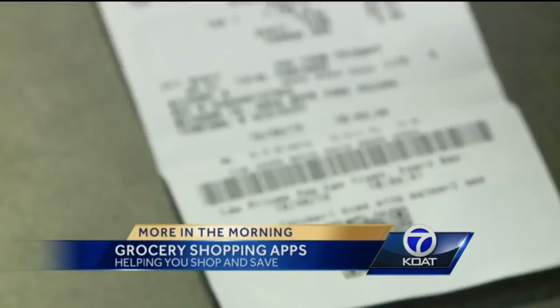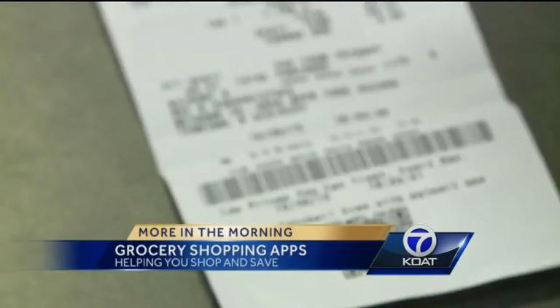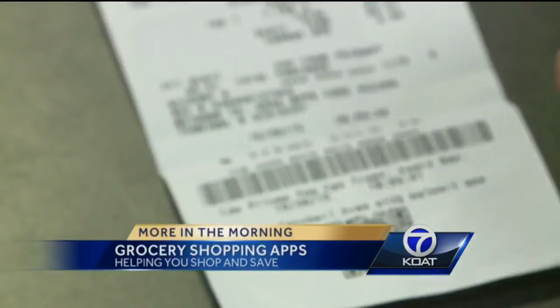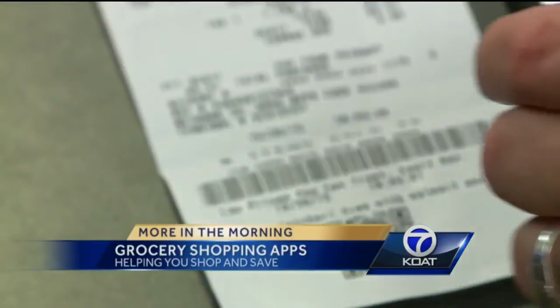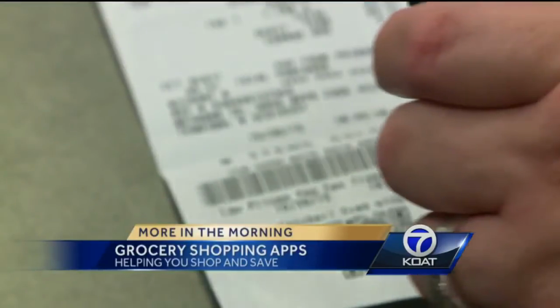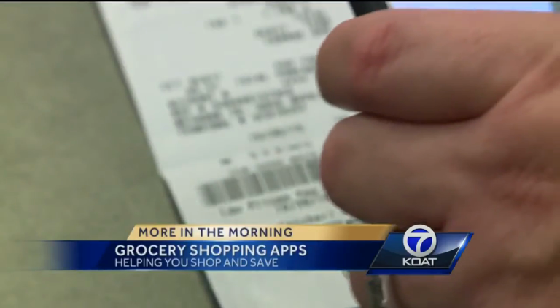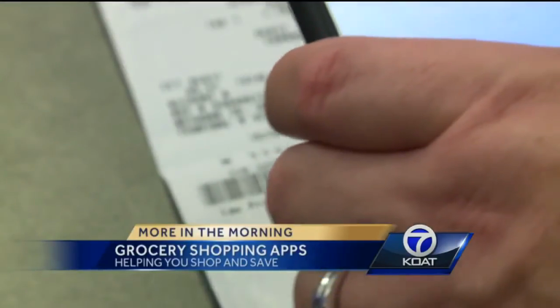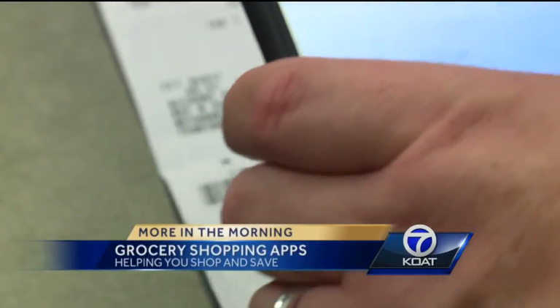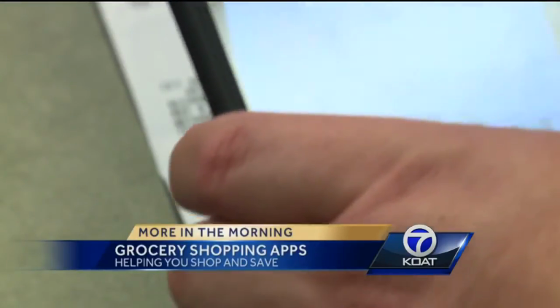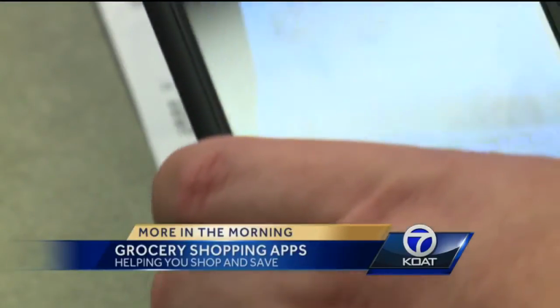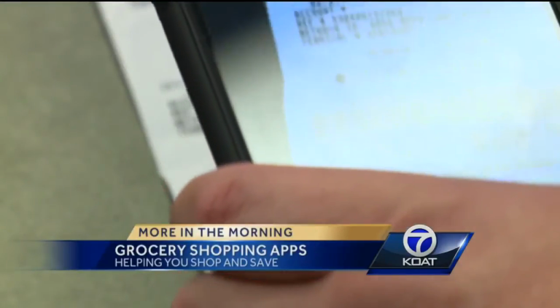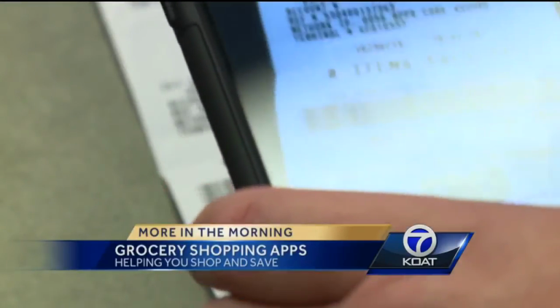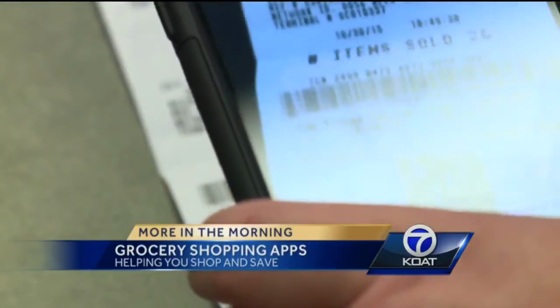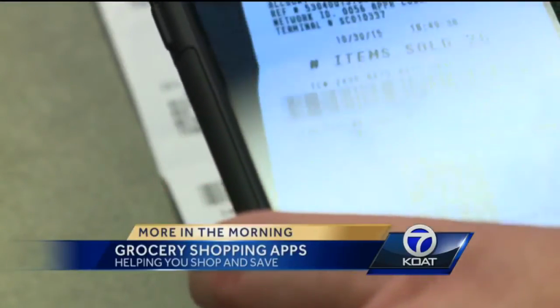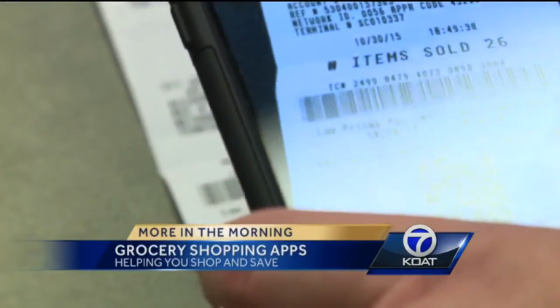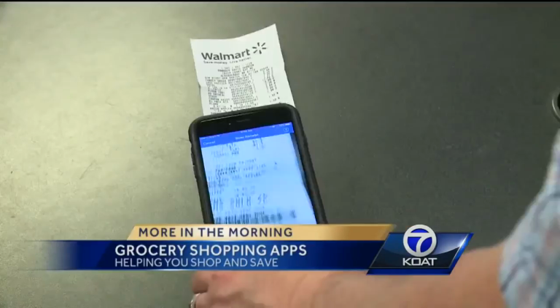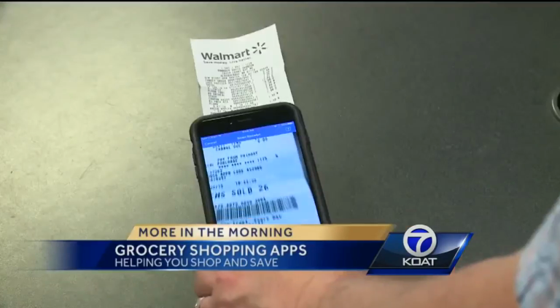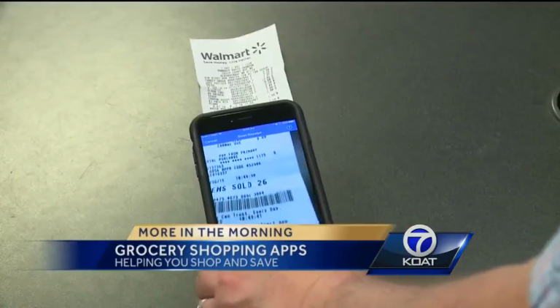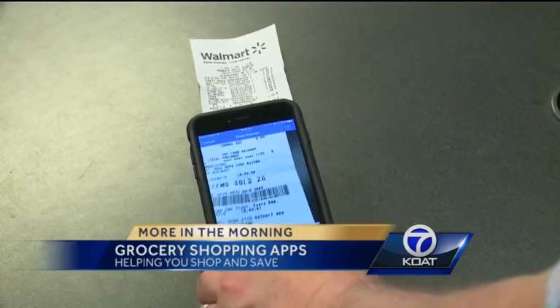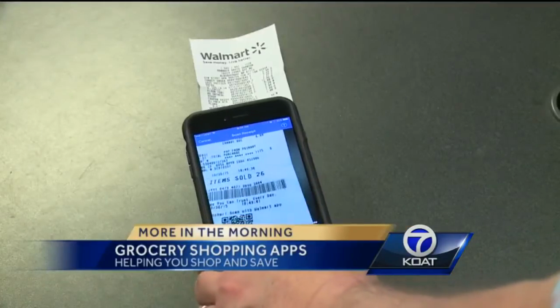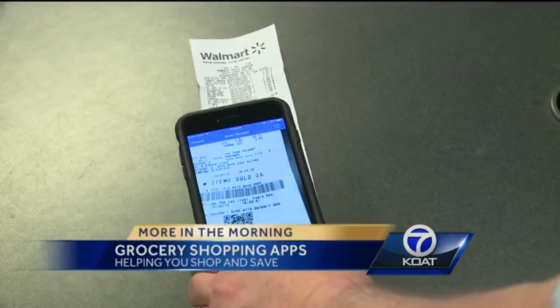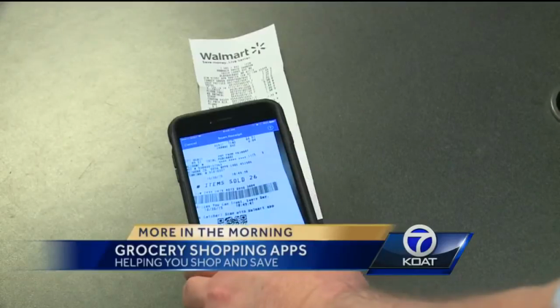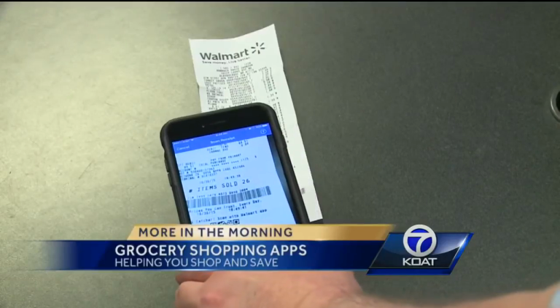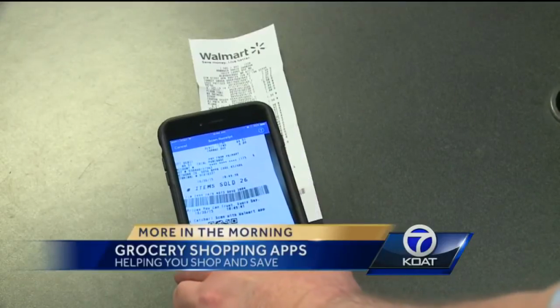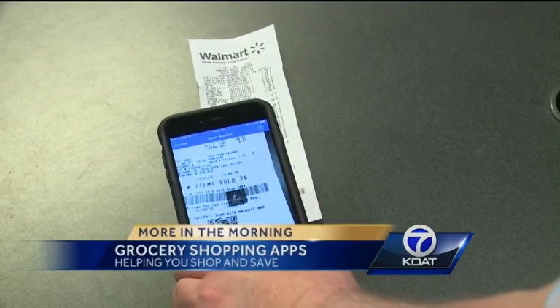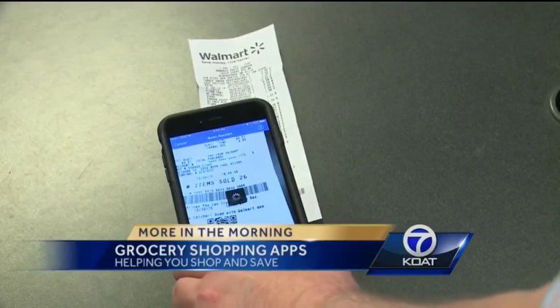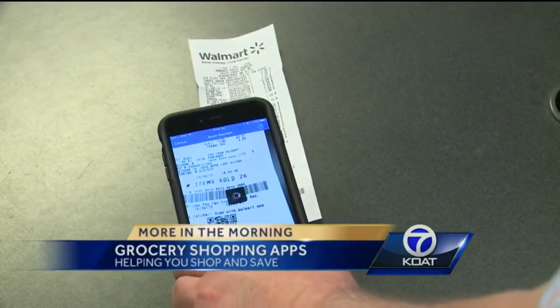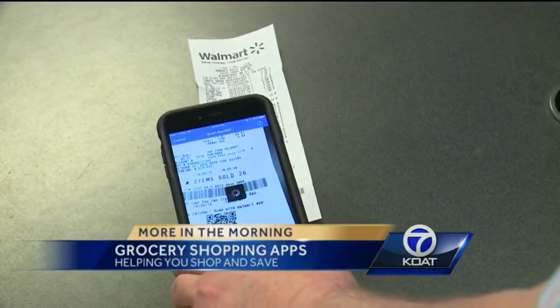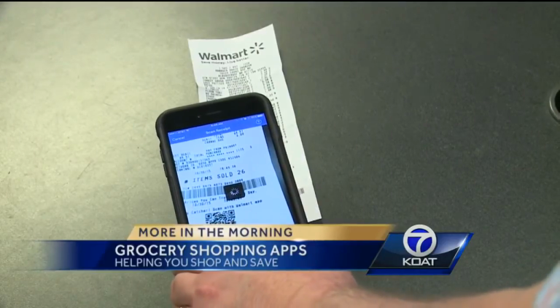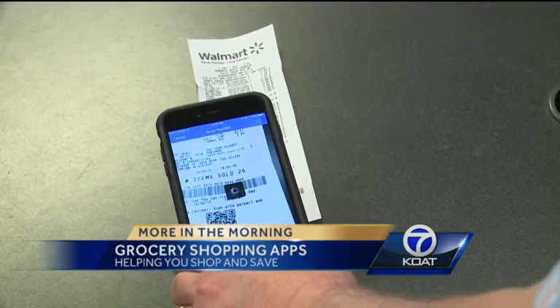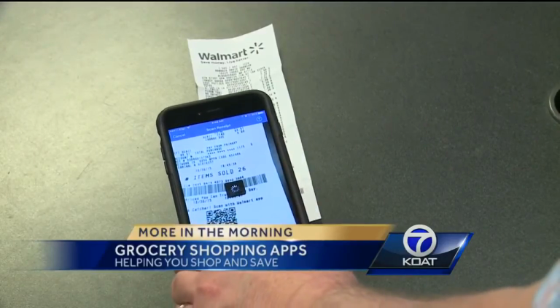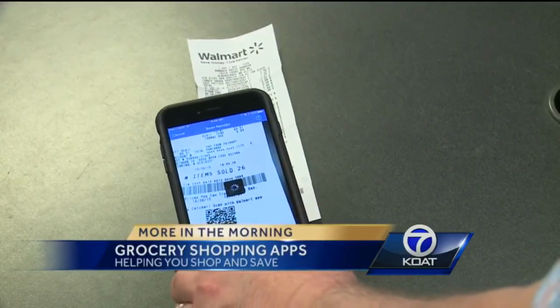Shop and save an easier way, right from your phone. Byram Morton, KOAT Action 7 News.